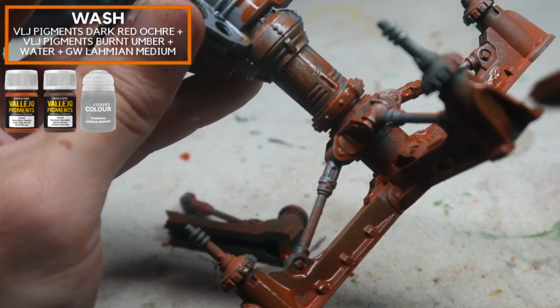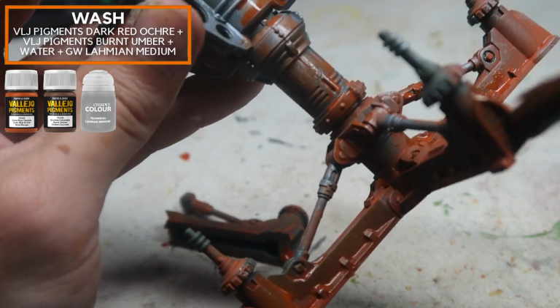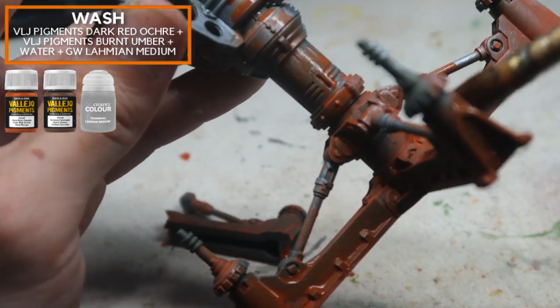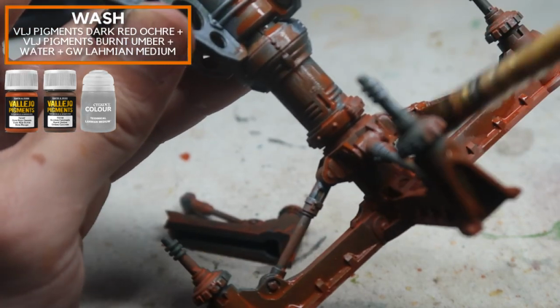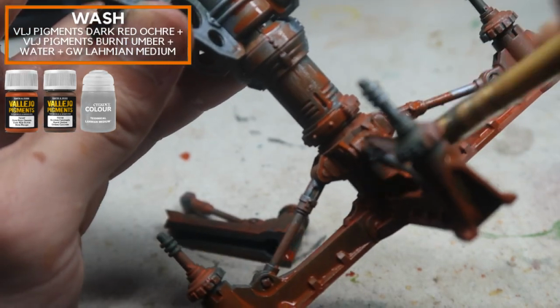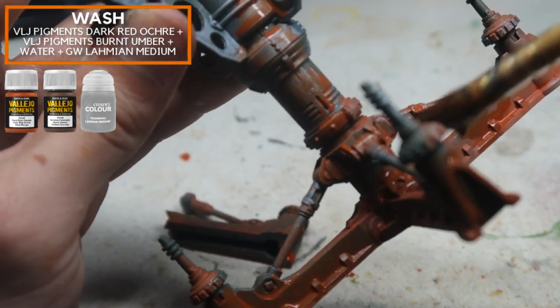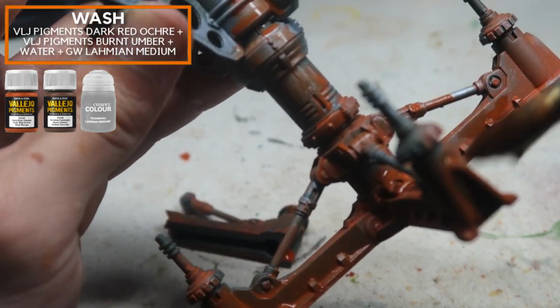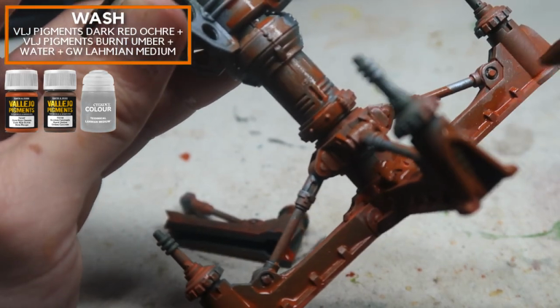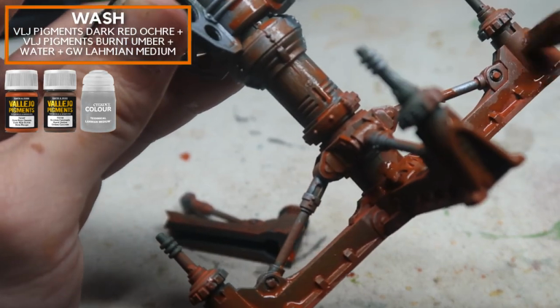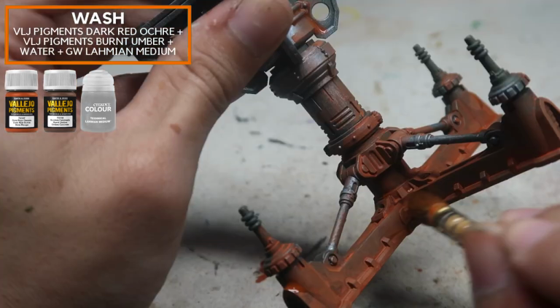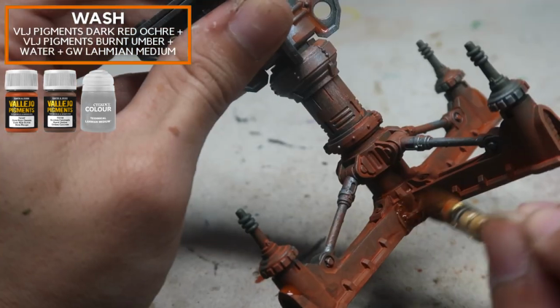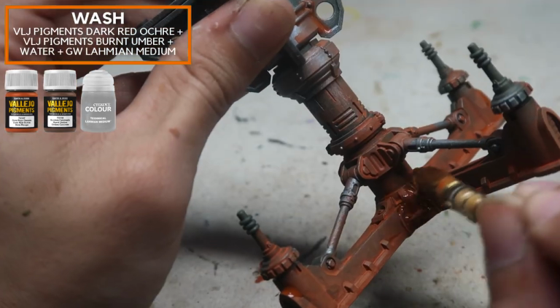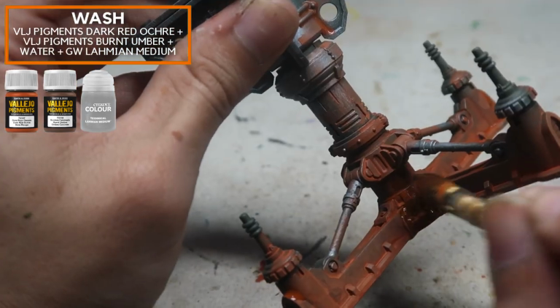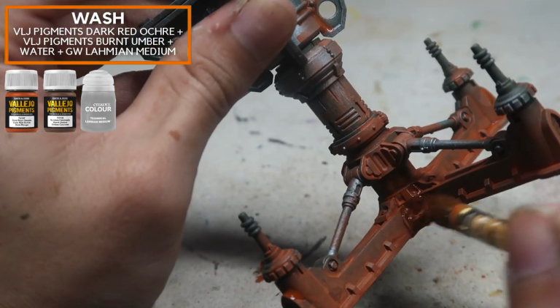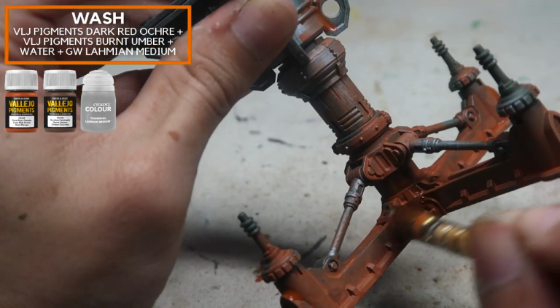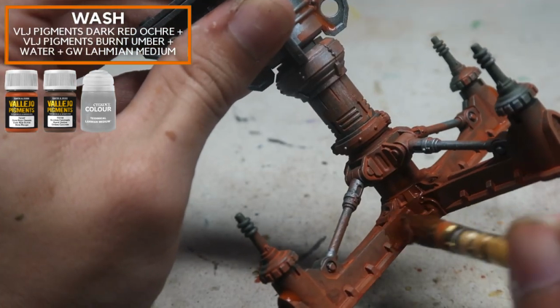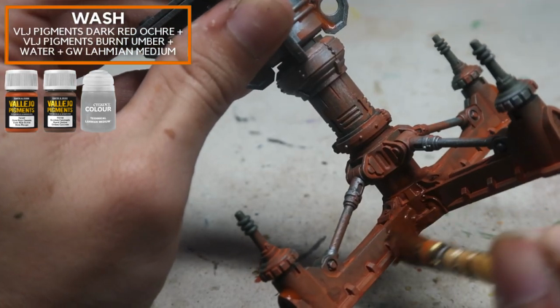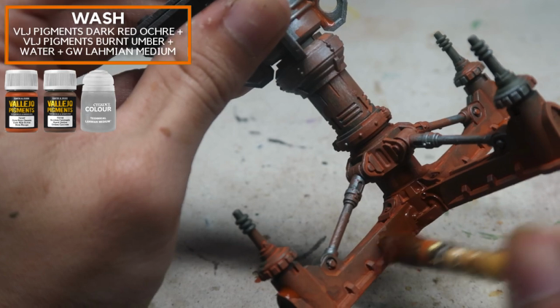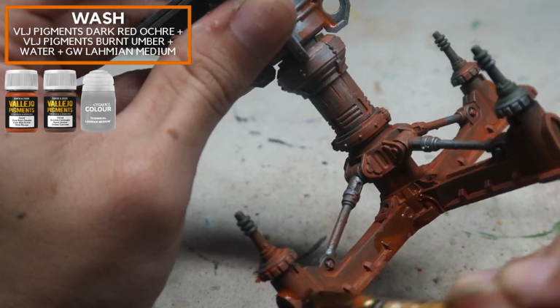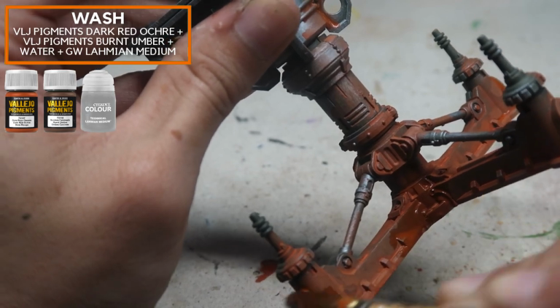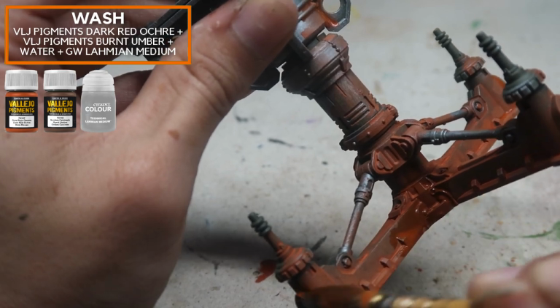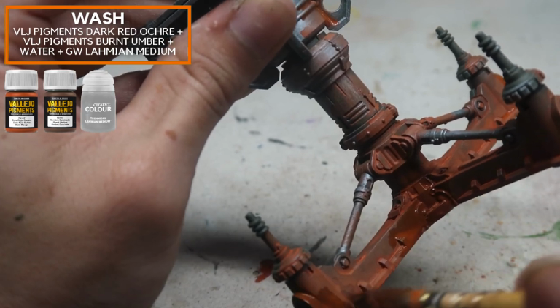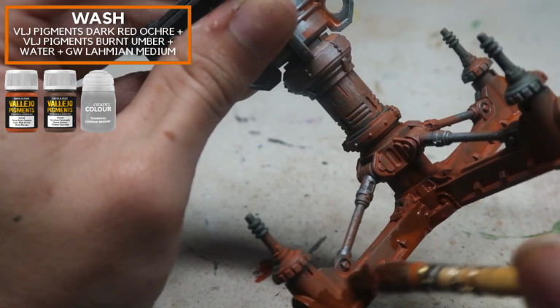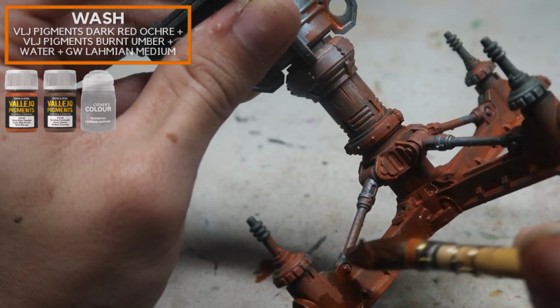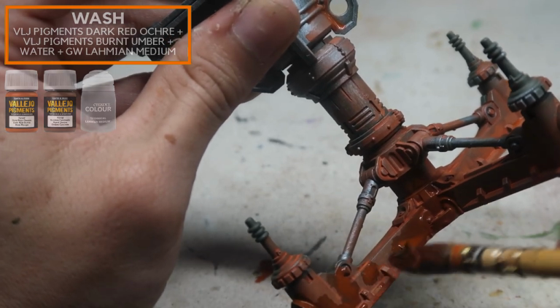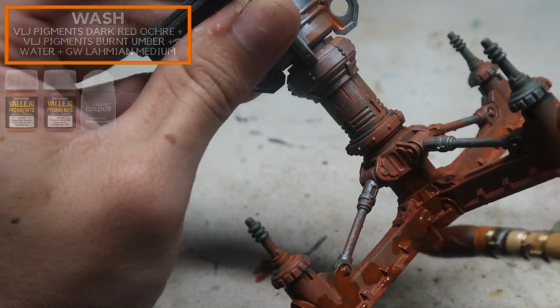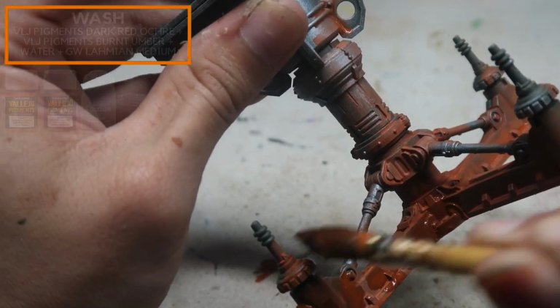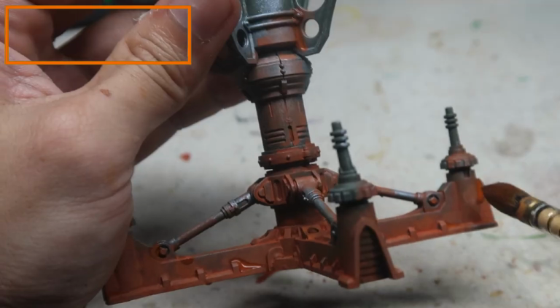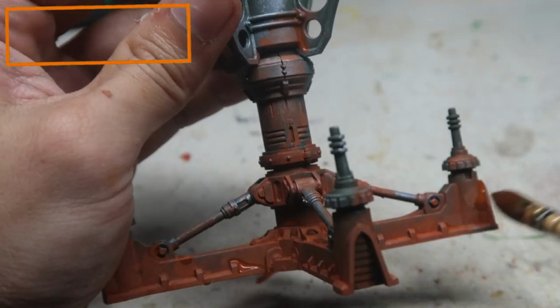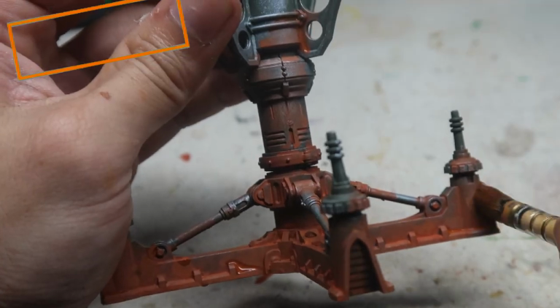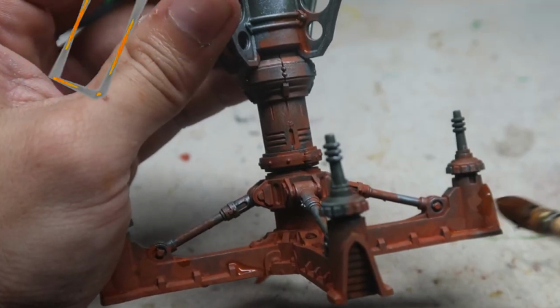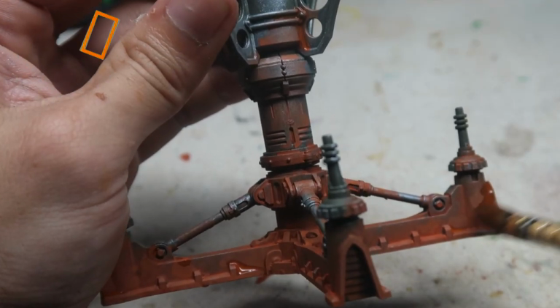After the first layers, gradually fade it up to areas that are a little less rusted to create more variation.